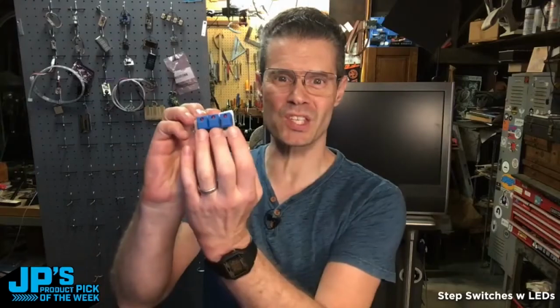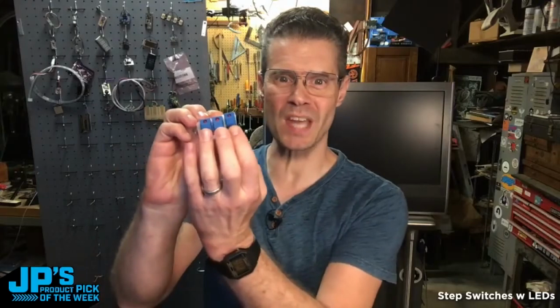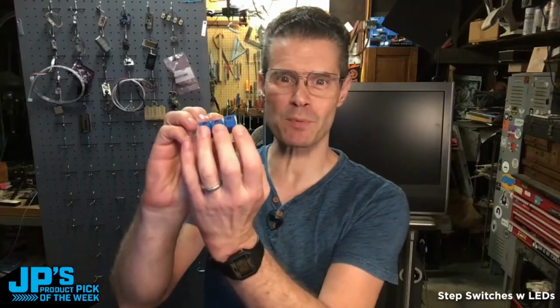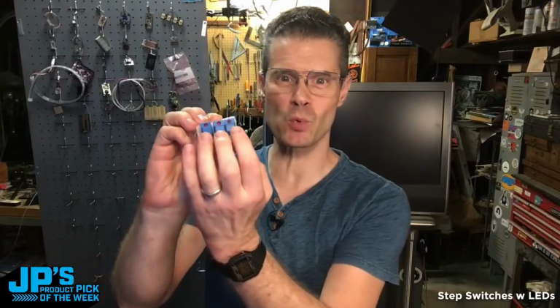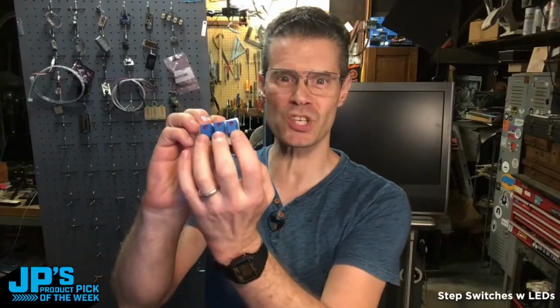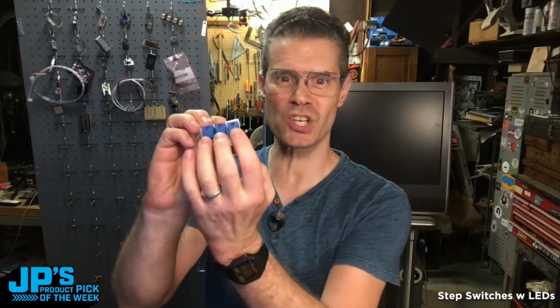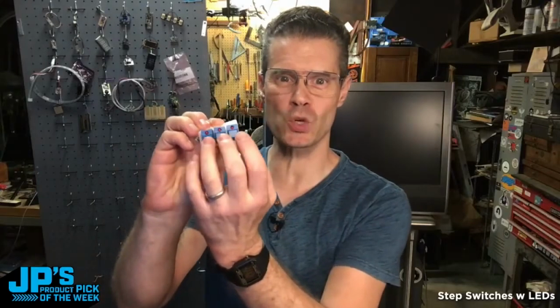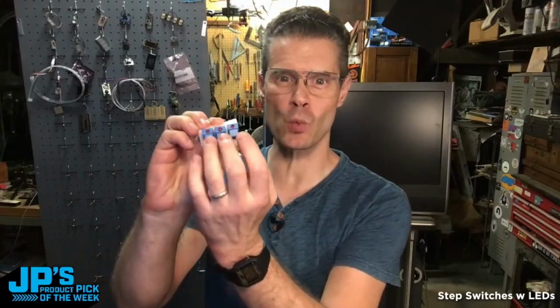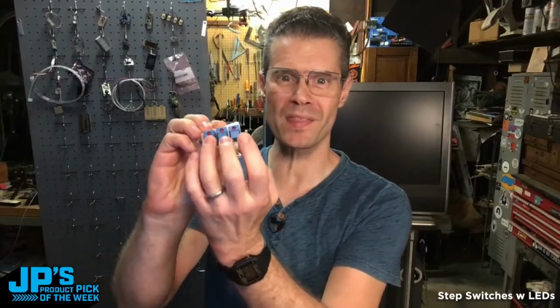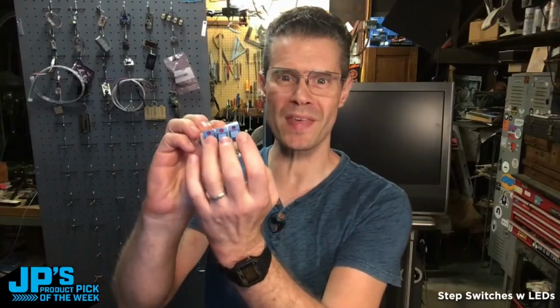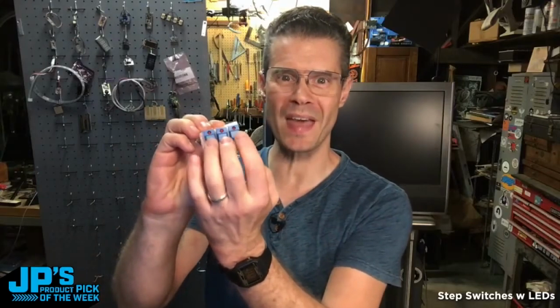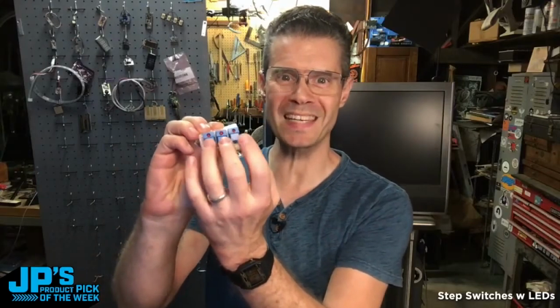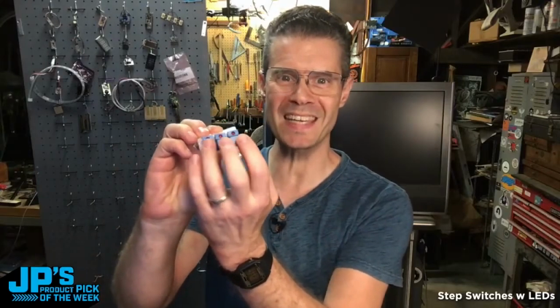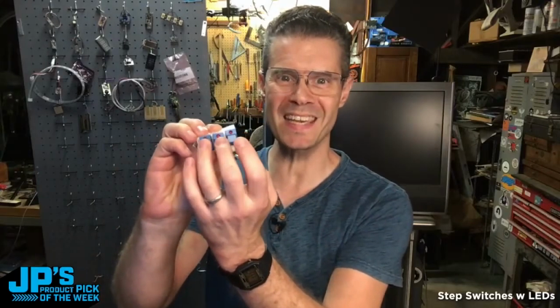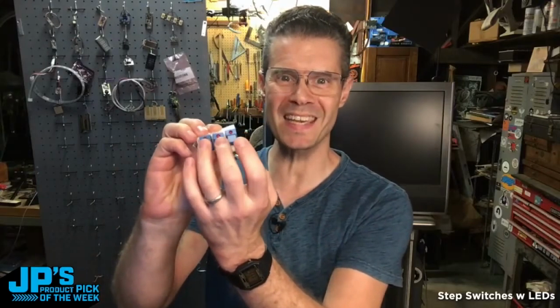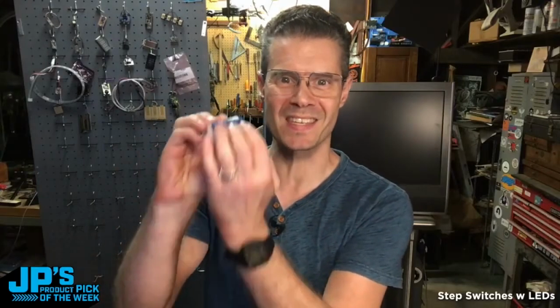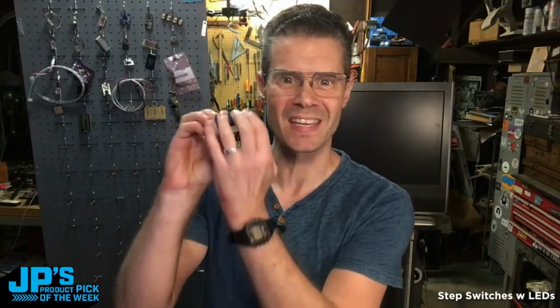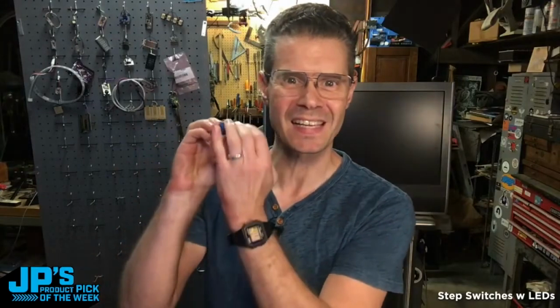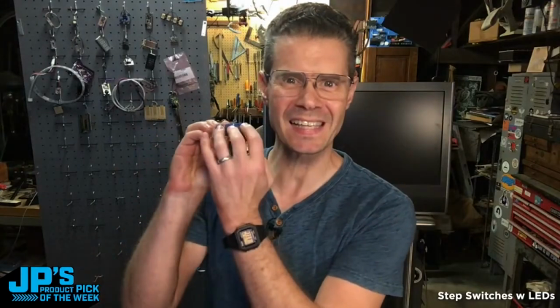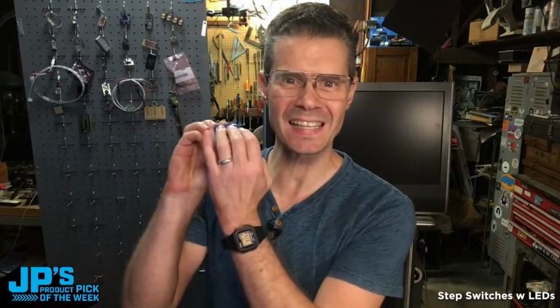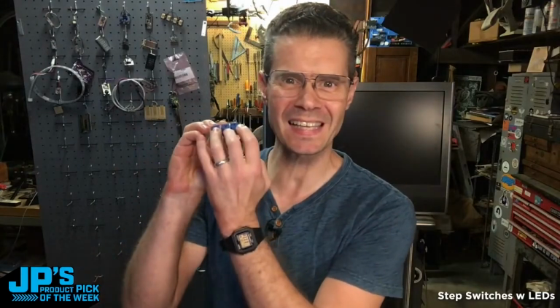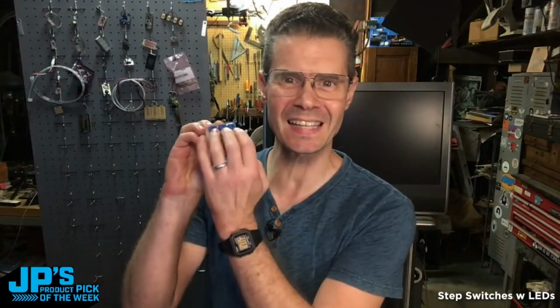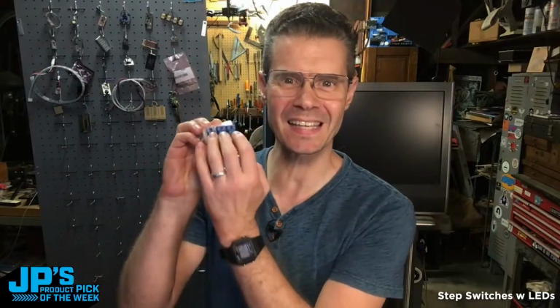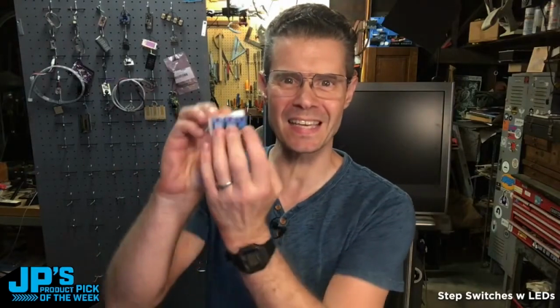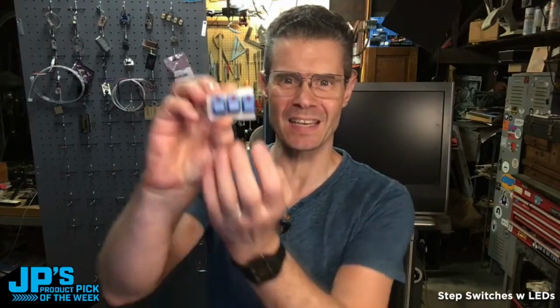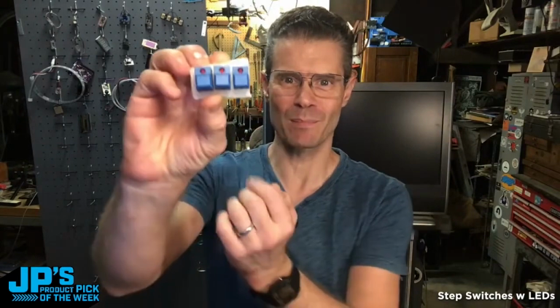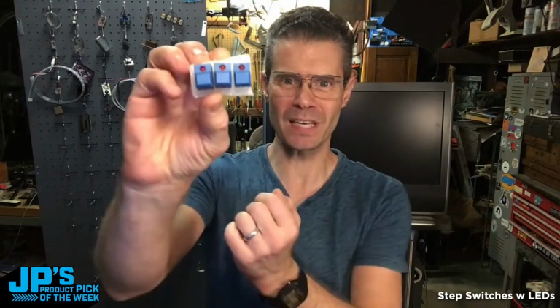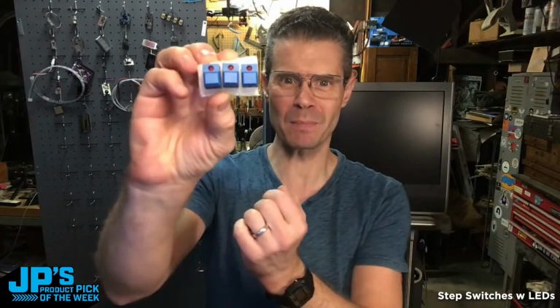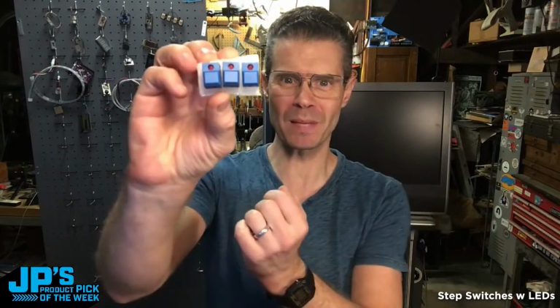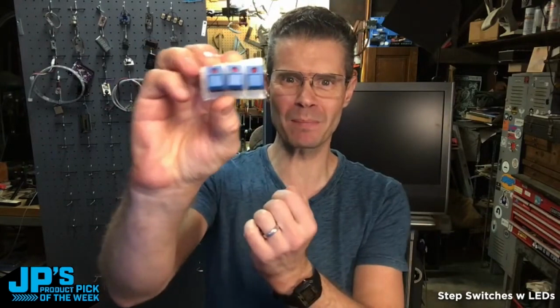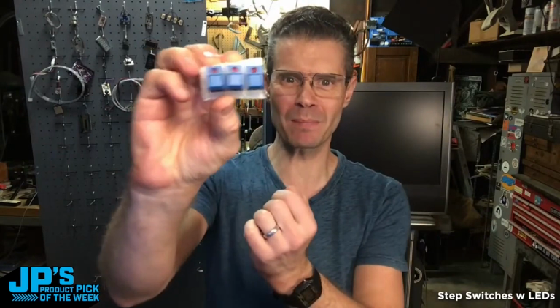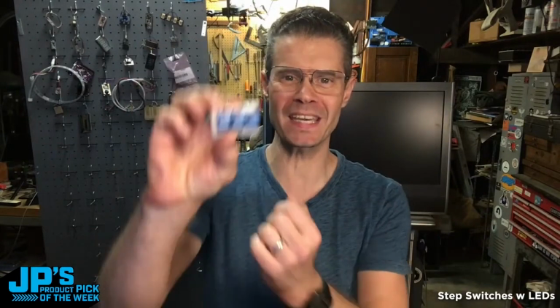Step switches with LEDs. Clicky, clicky, clicky. Blinky, blinky, blinky.